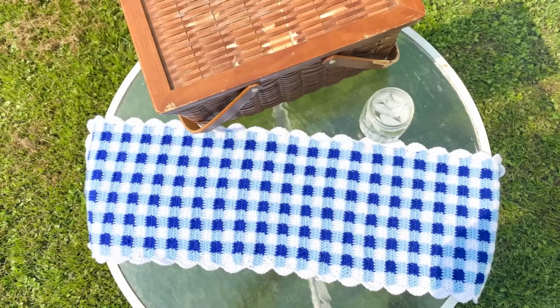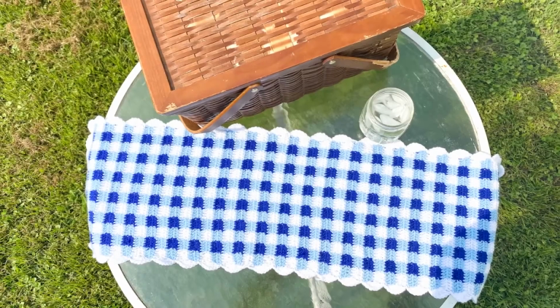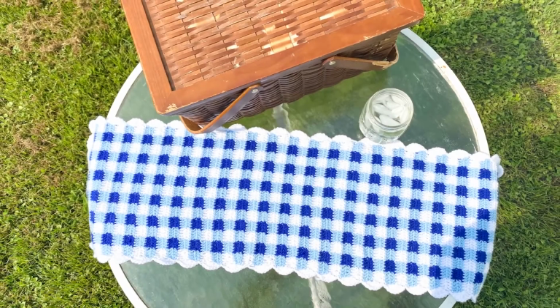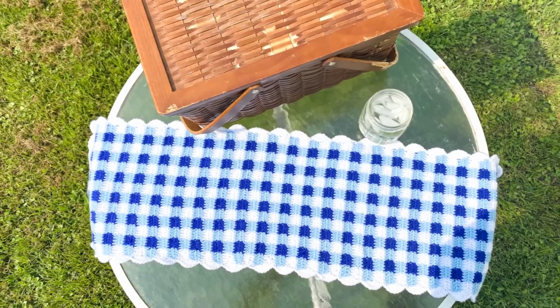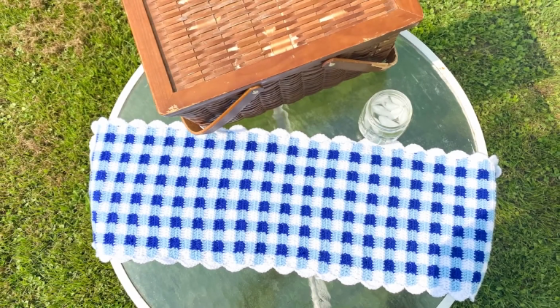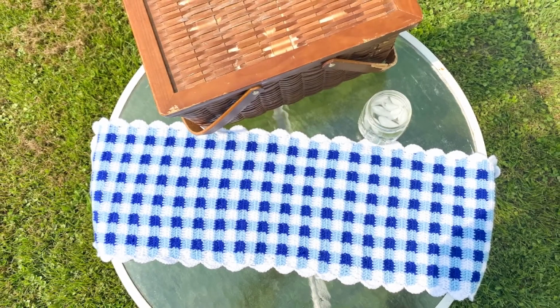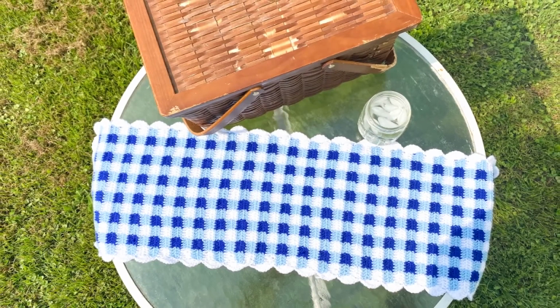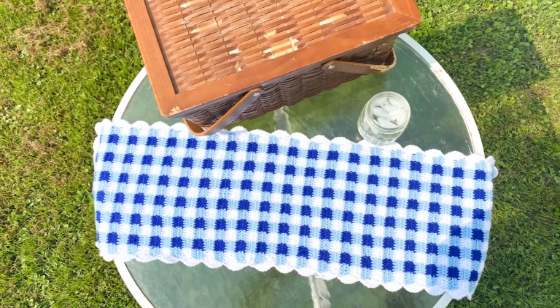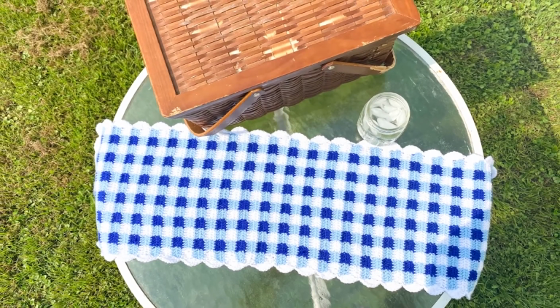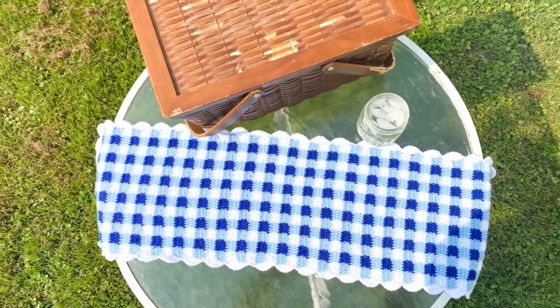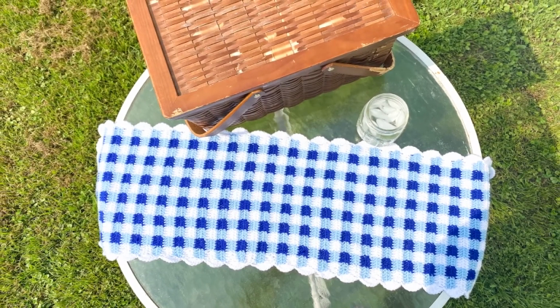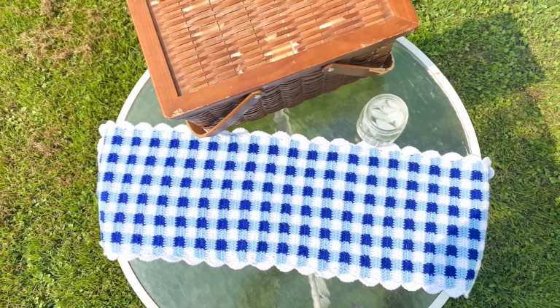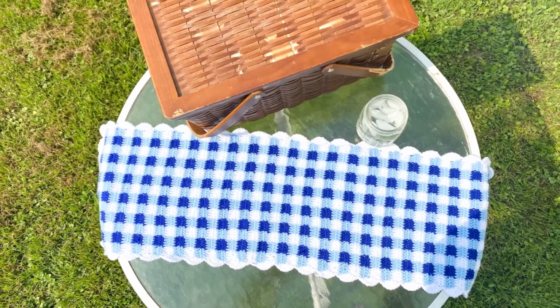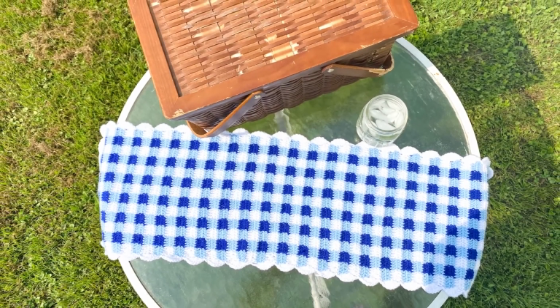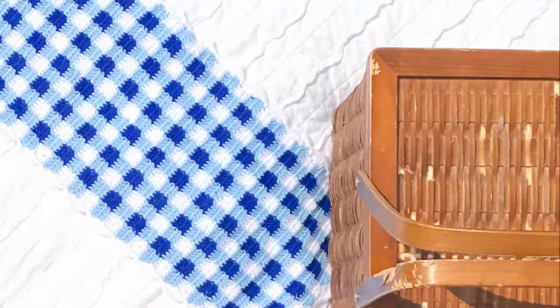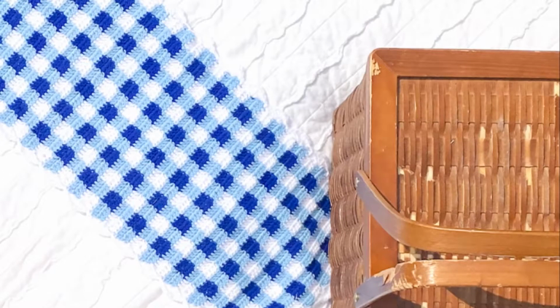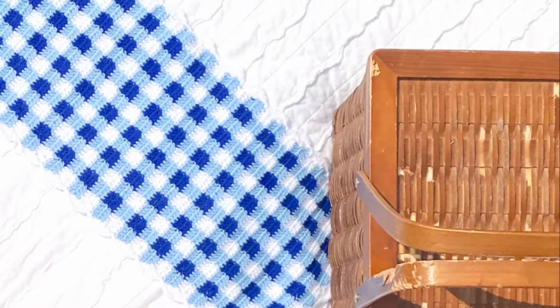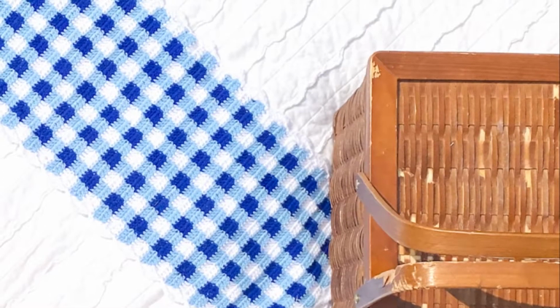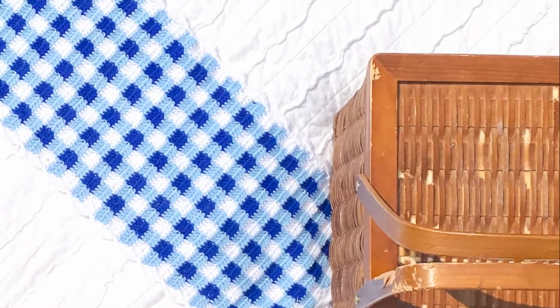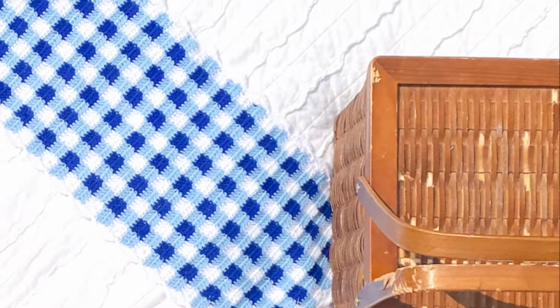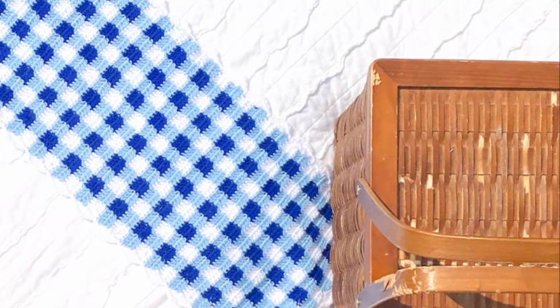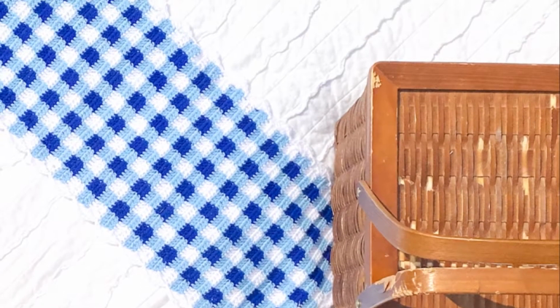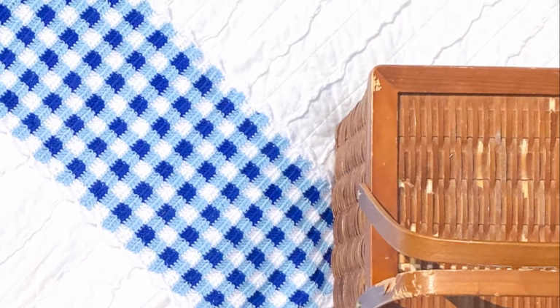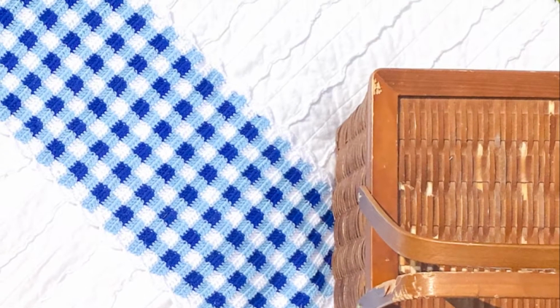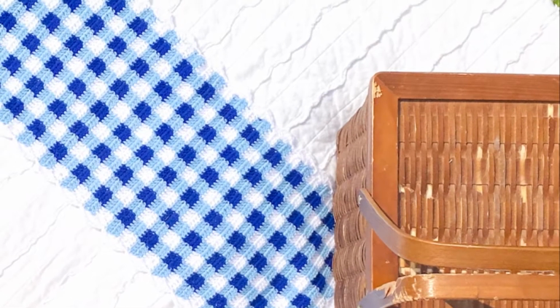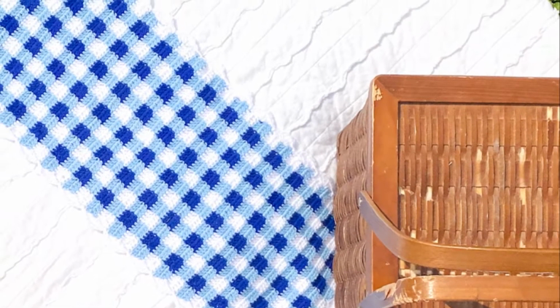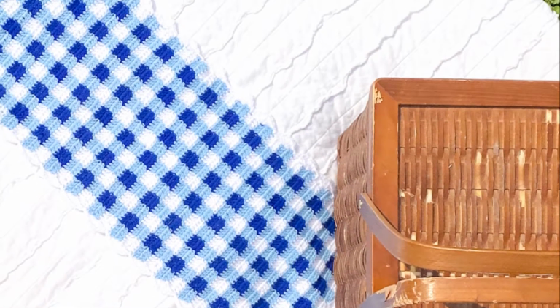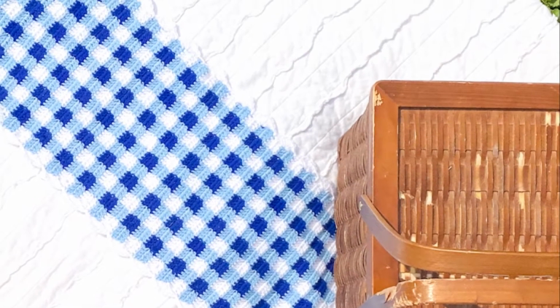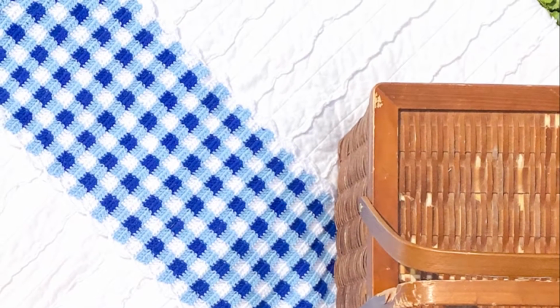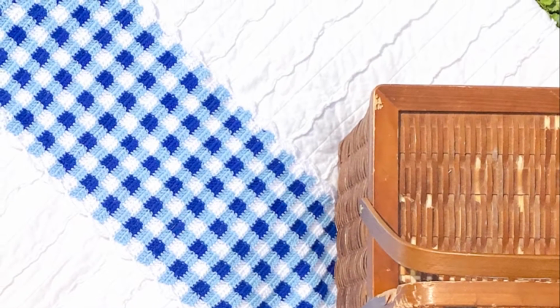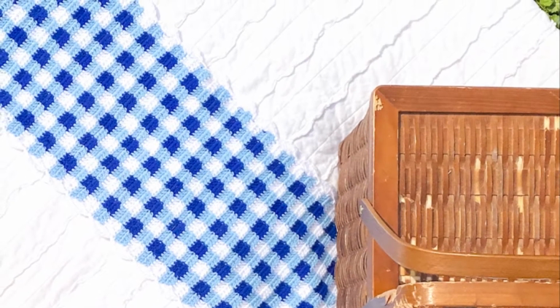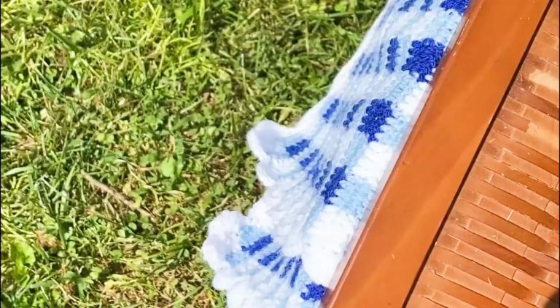Hello lovelies! Today I wanted to share with you the inspiration and thought process behind my latest pattern, the Blue Gingham Table Runner.